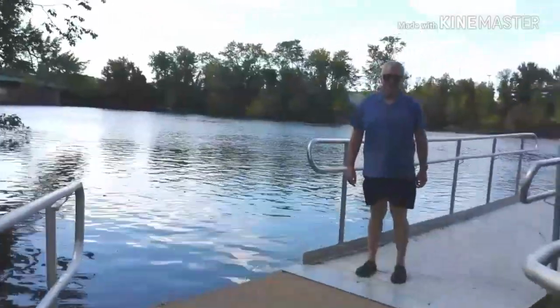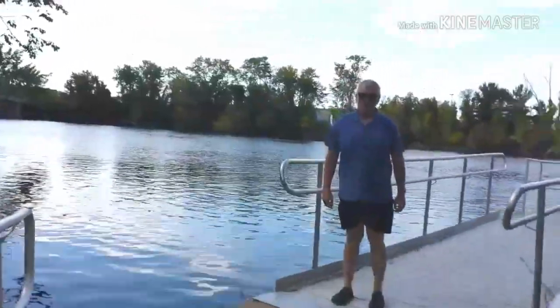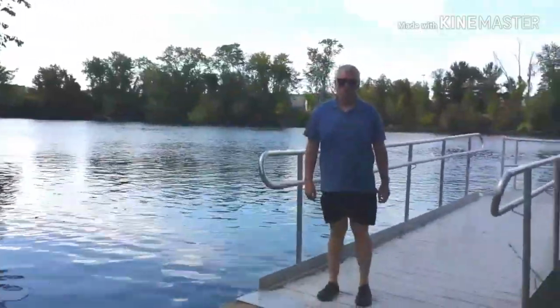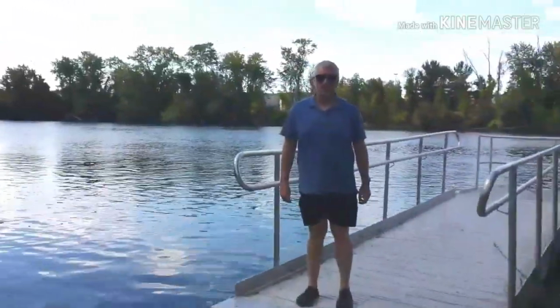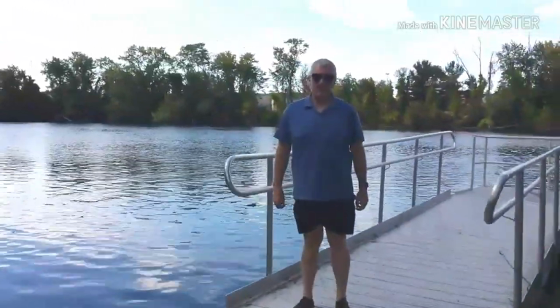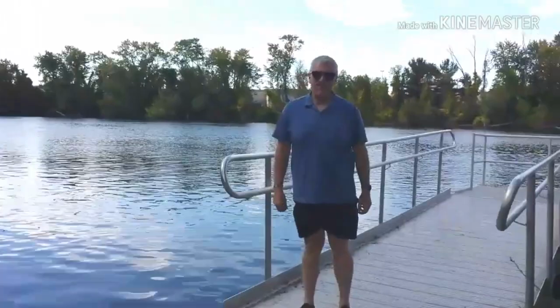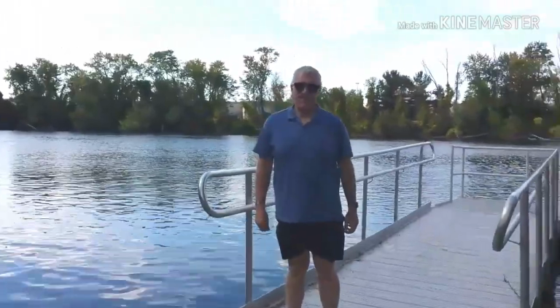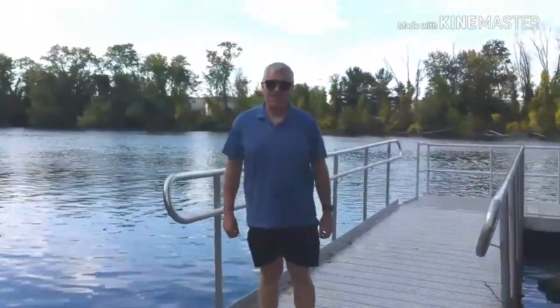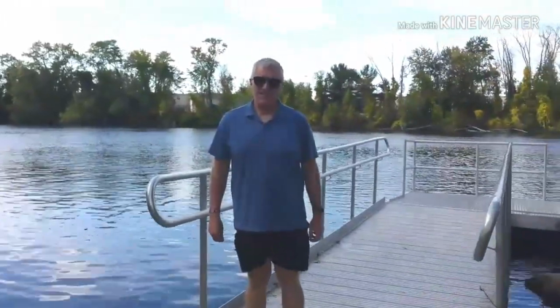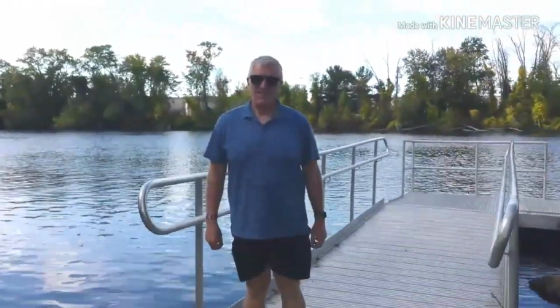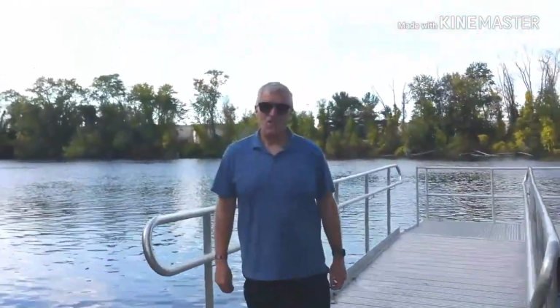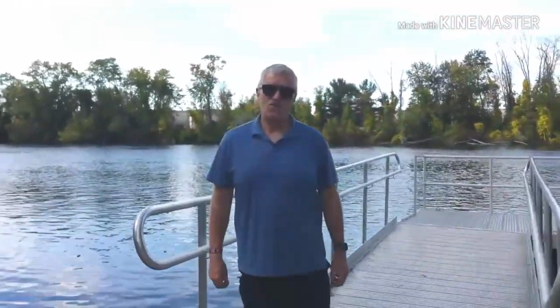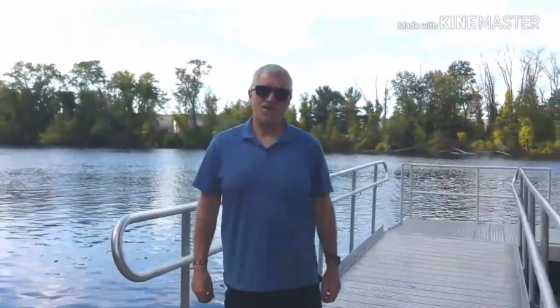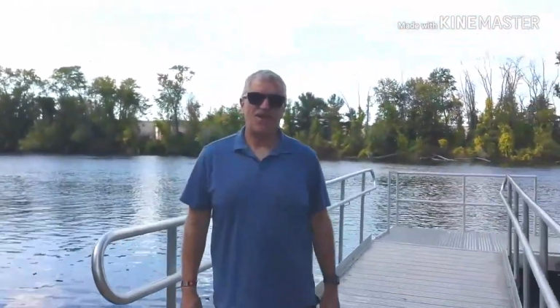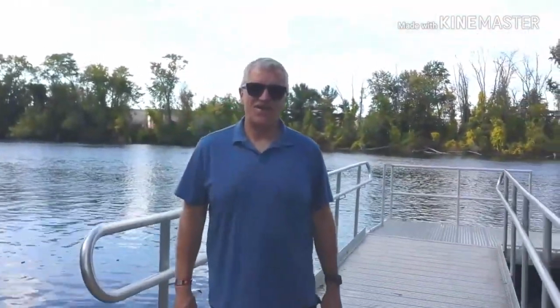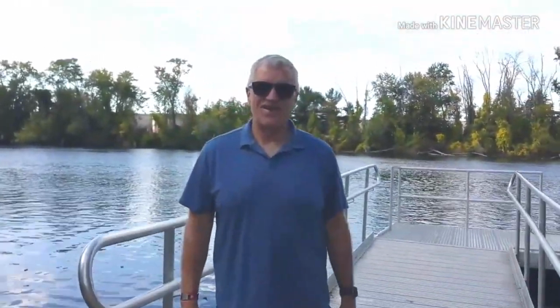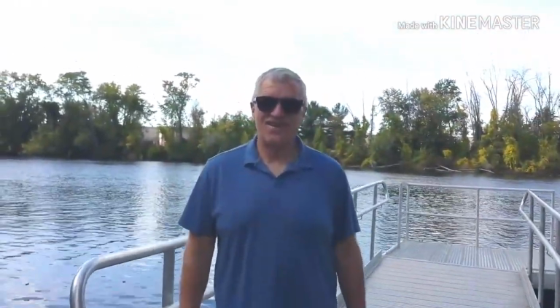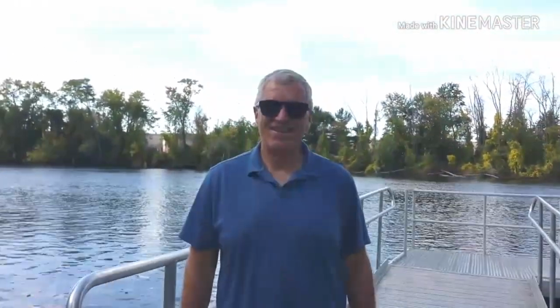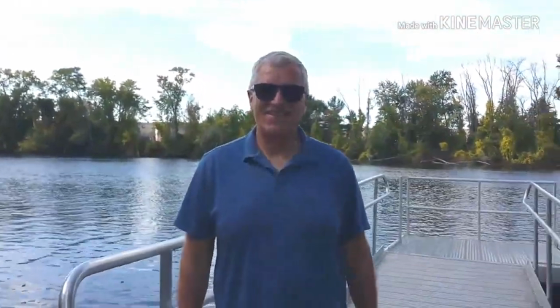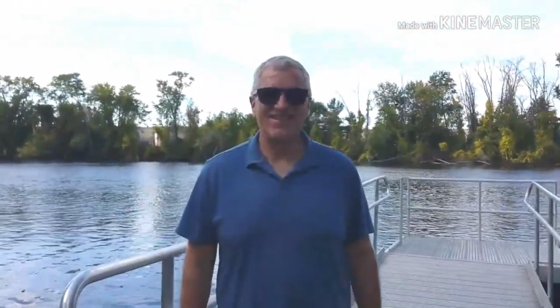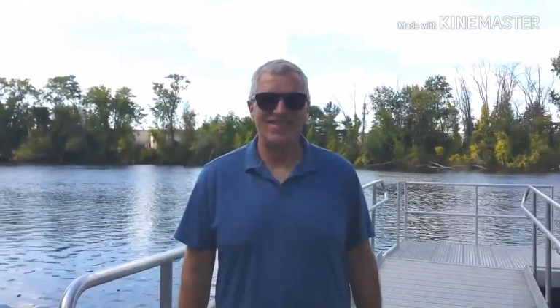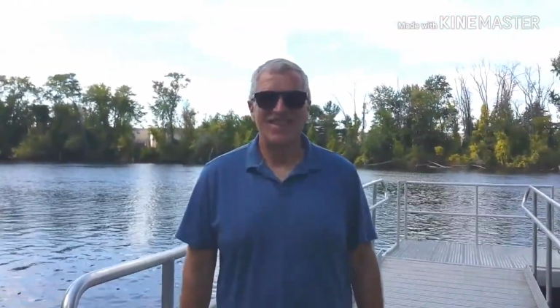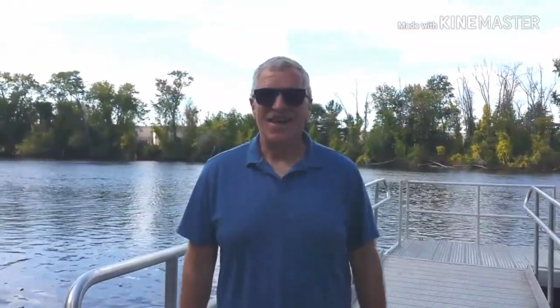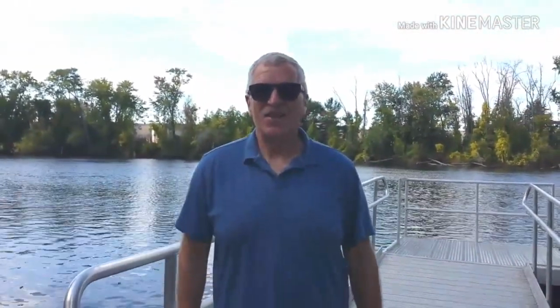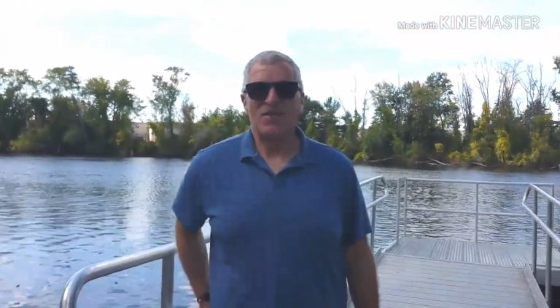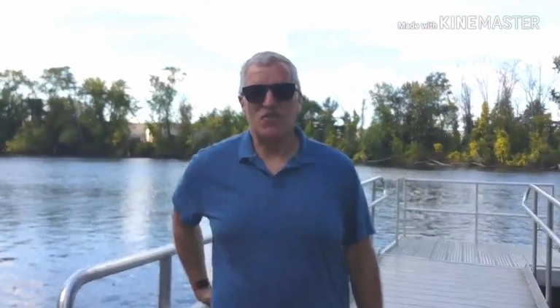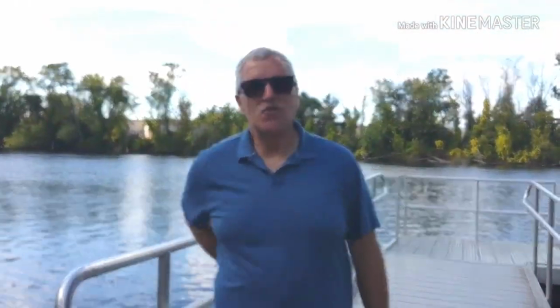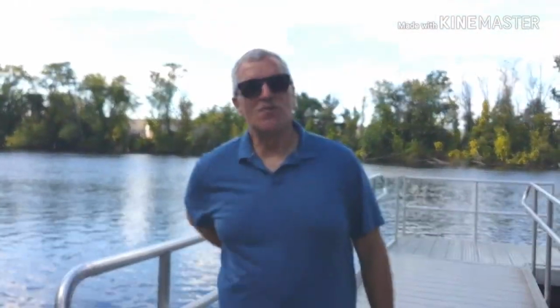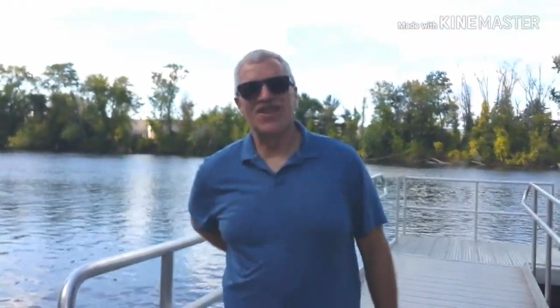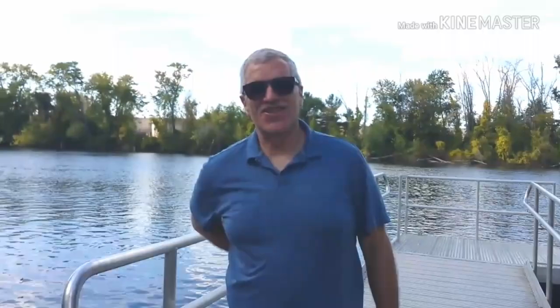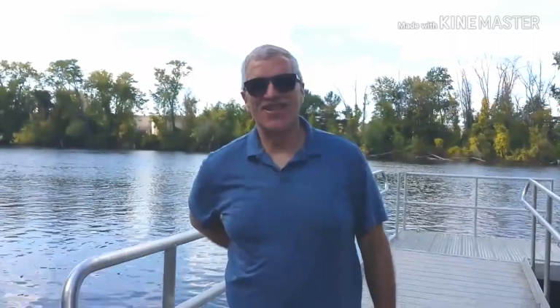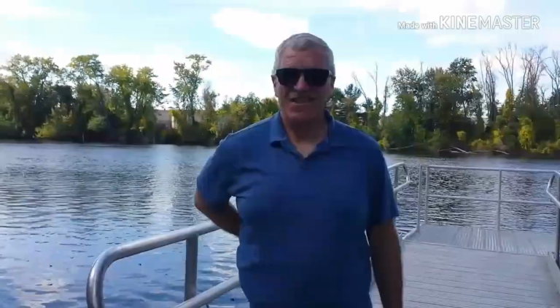Is that a GoPro? No, it's just my camera. I'm going to be on your YouTube channel. Yes.